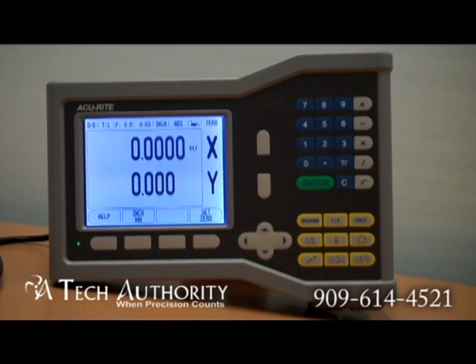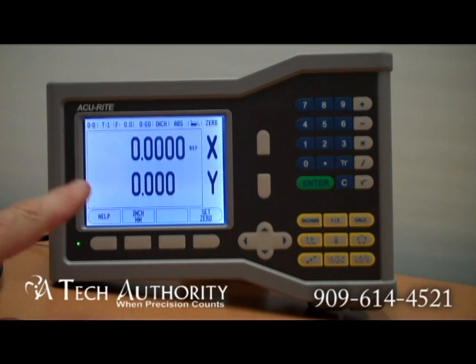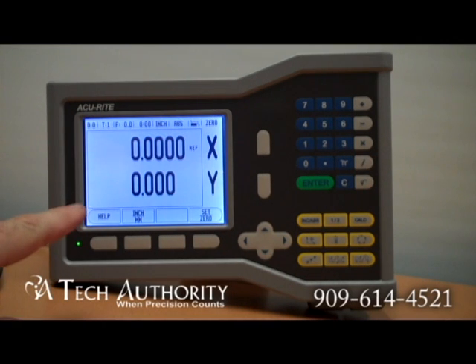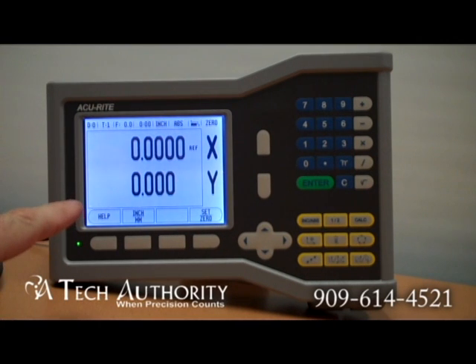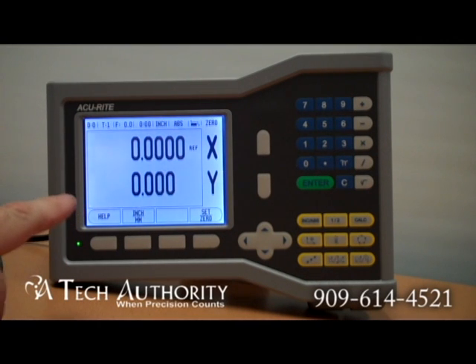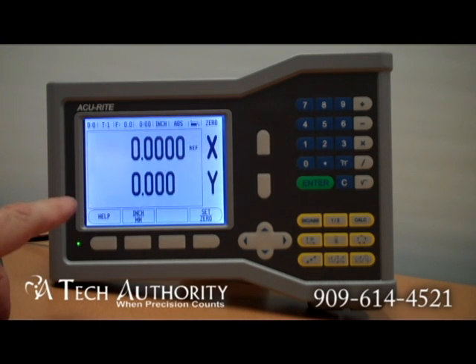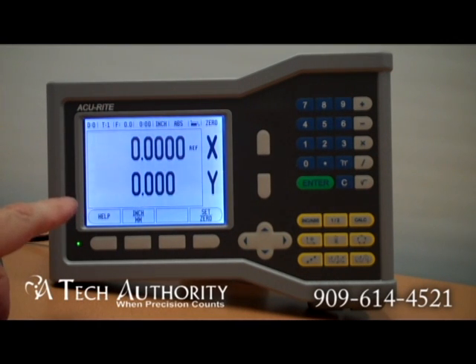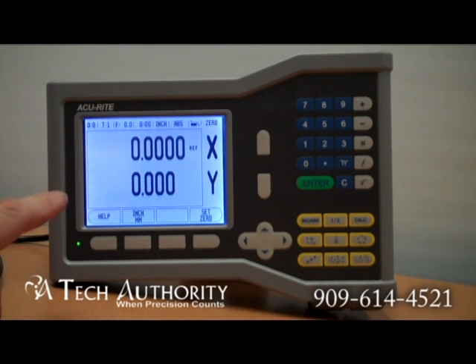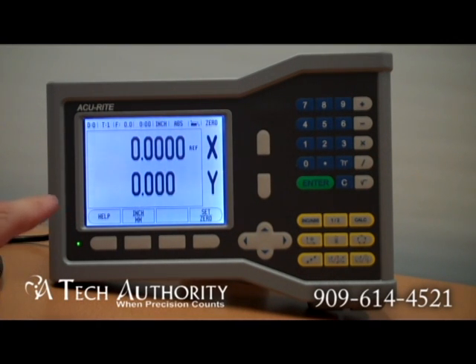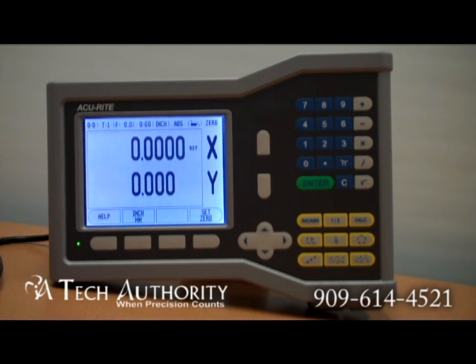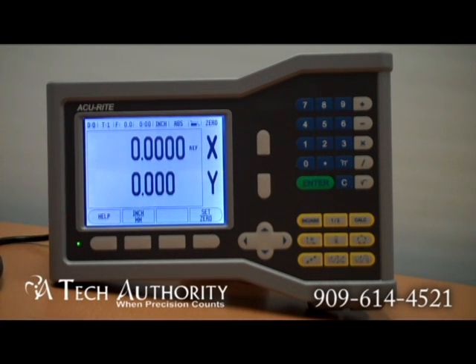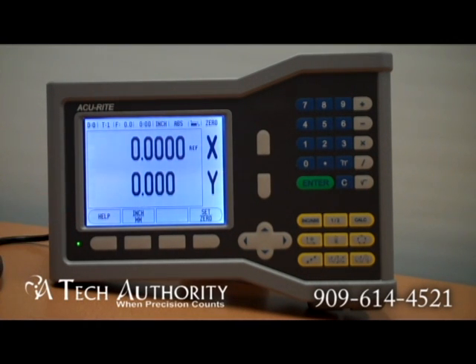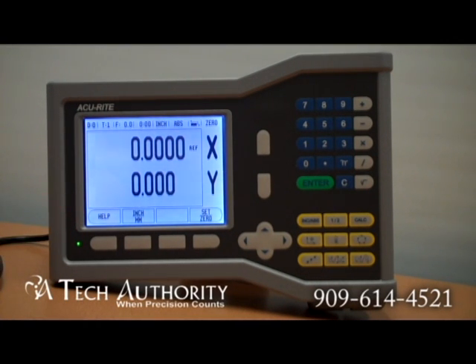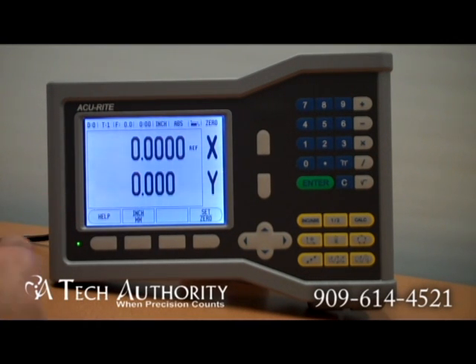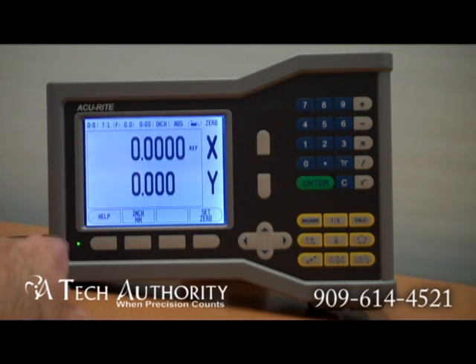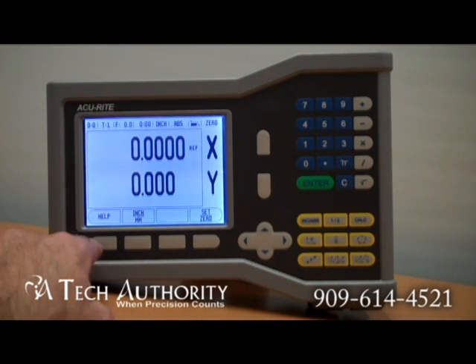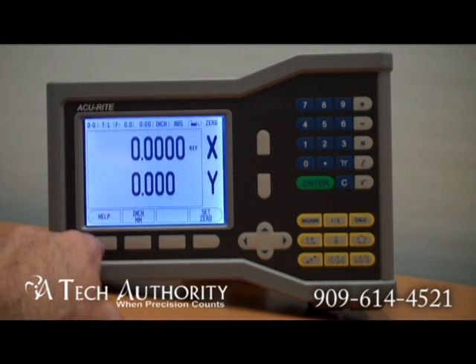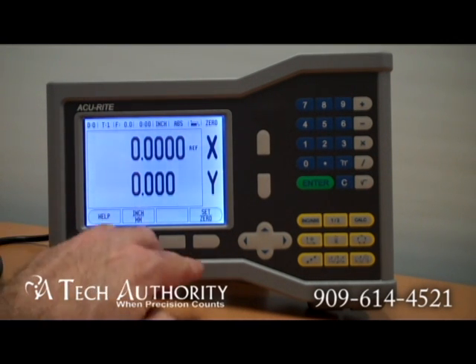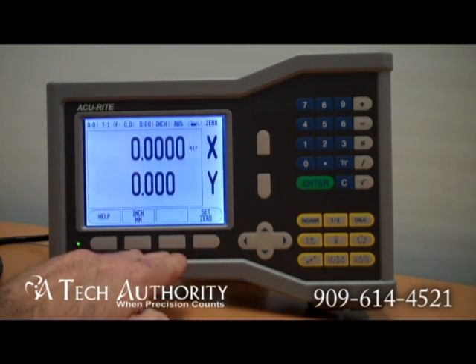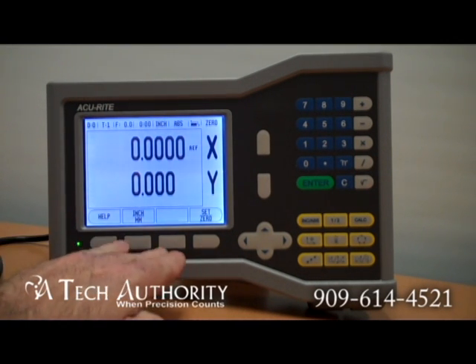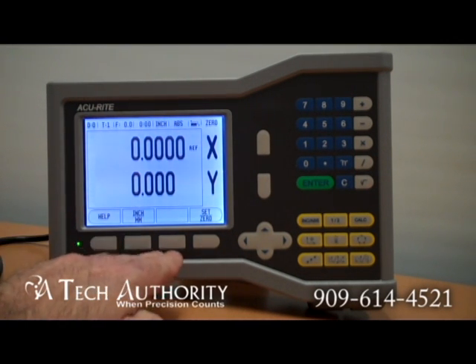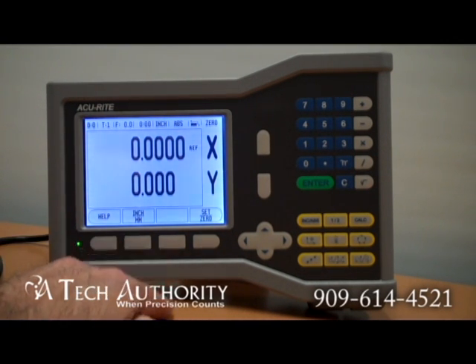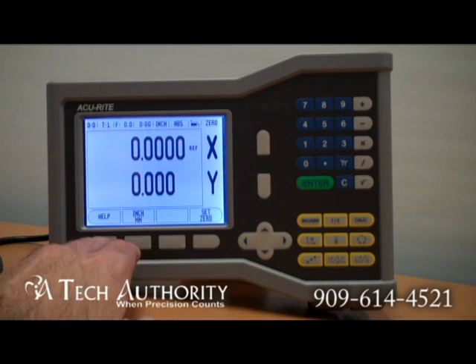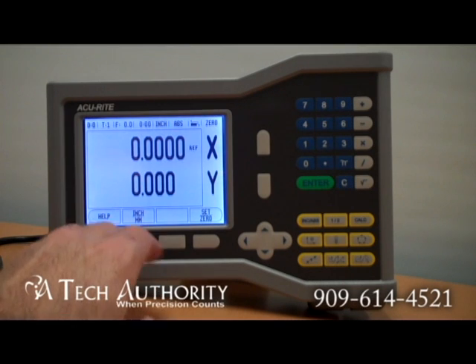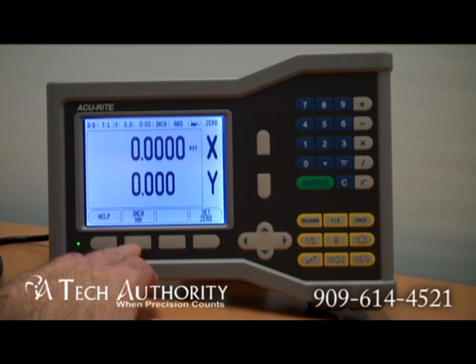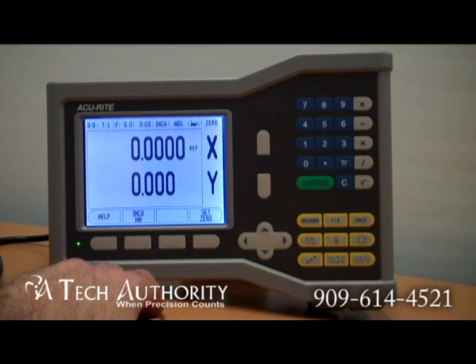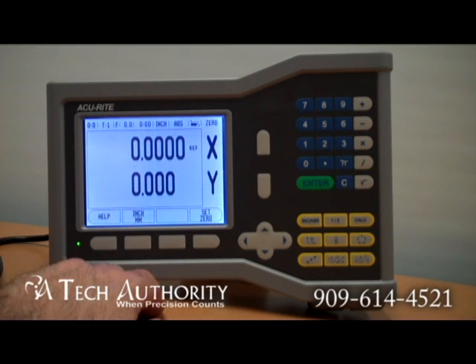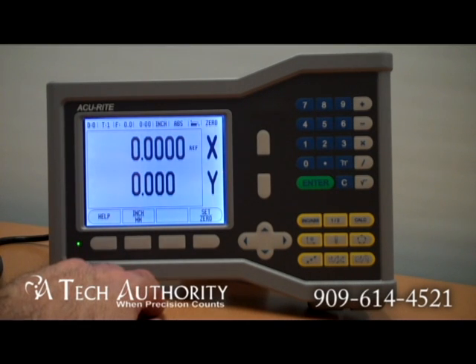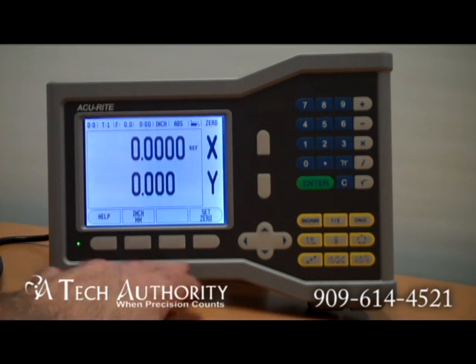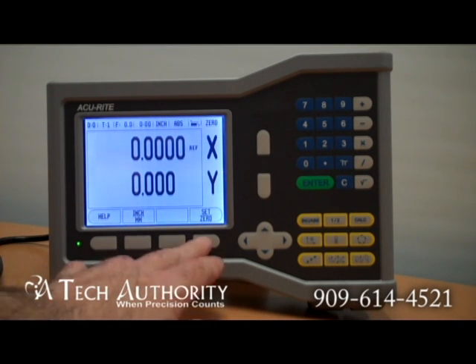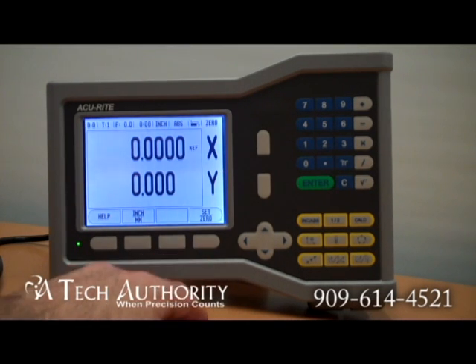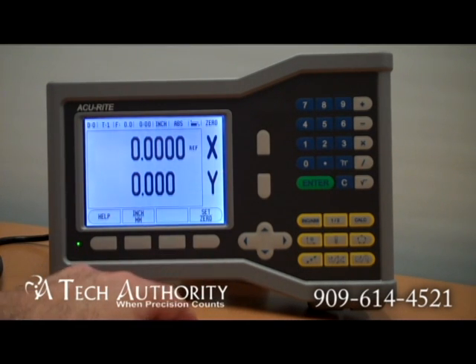You can see that it does have an LCD display. On the bottom you've got four hotkeys: help, inch, millimeter, and set zero.